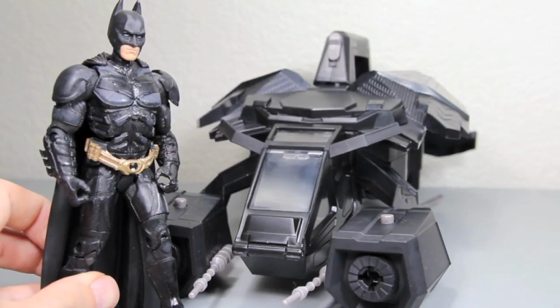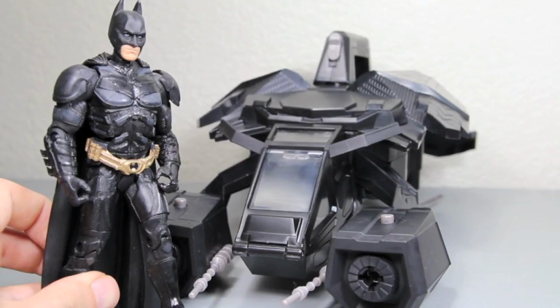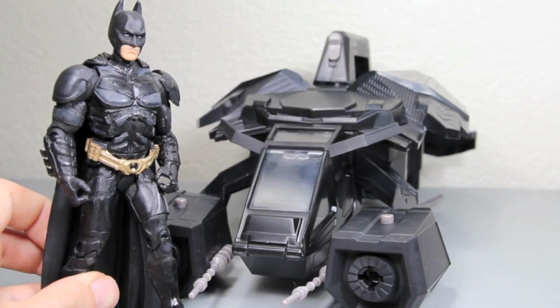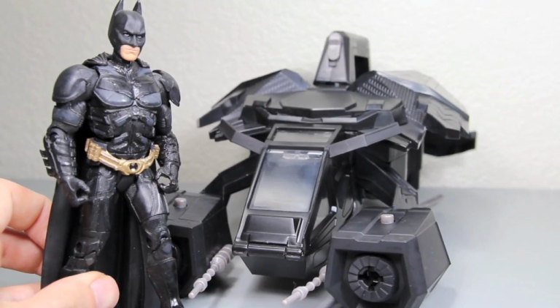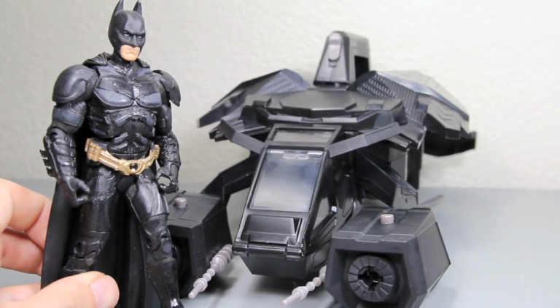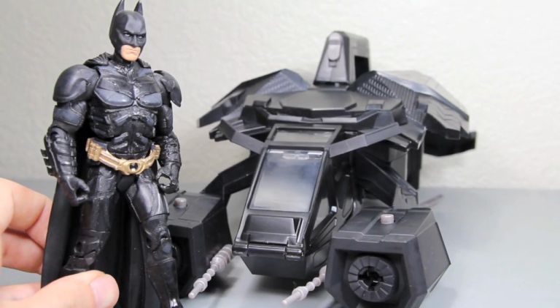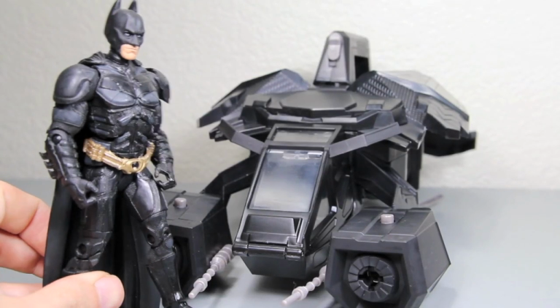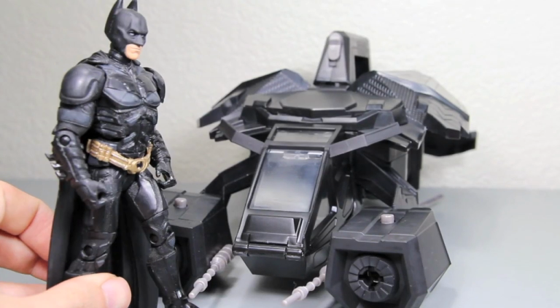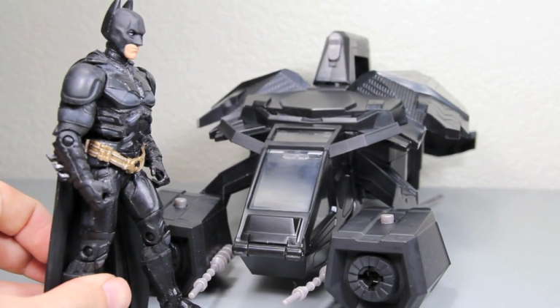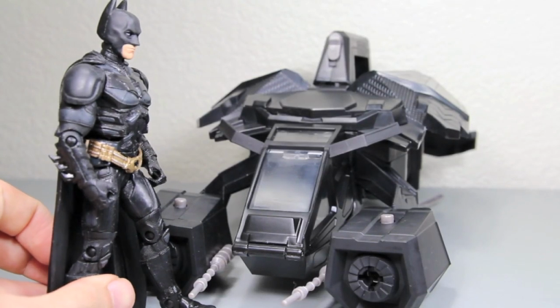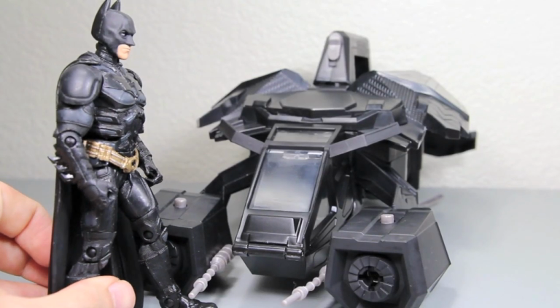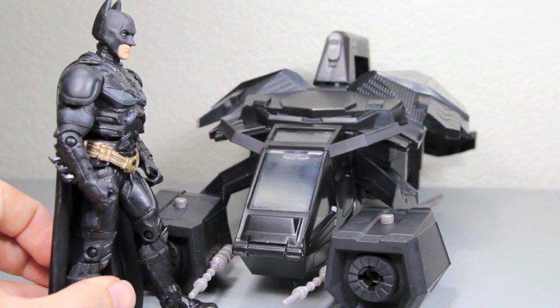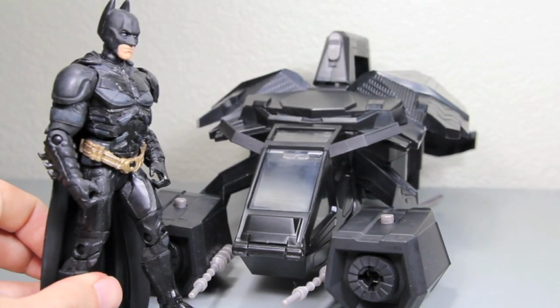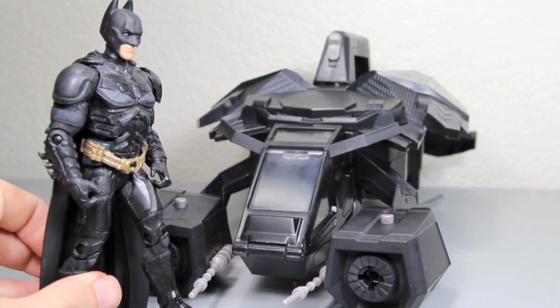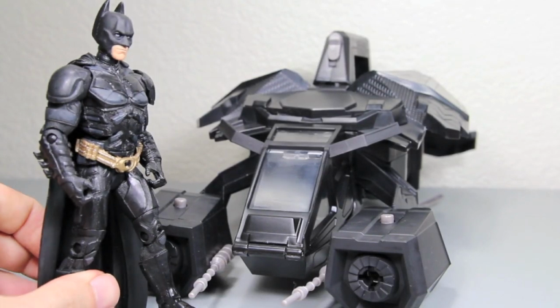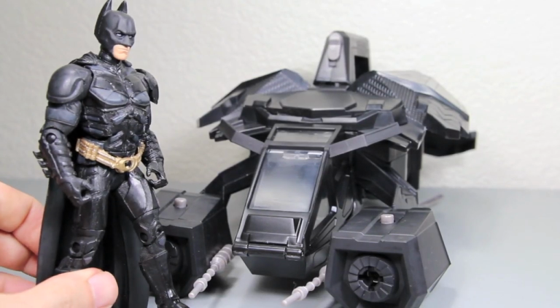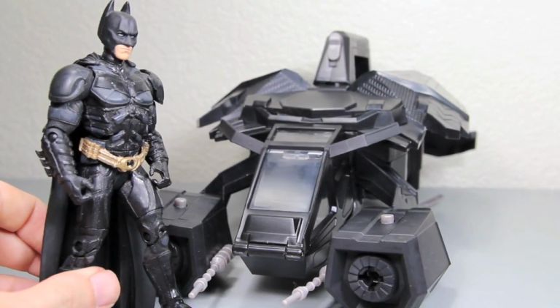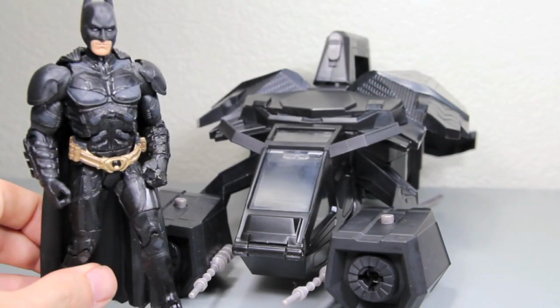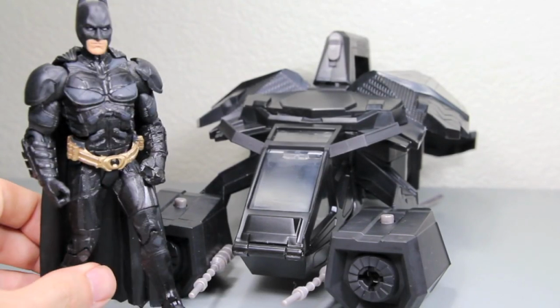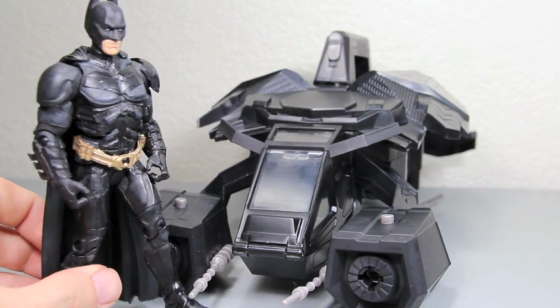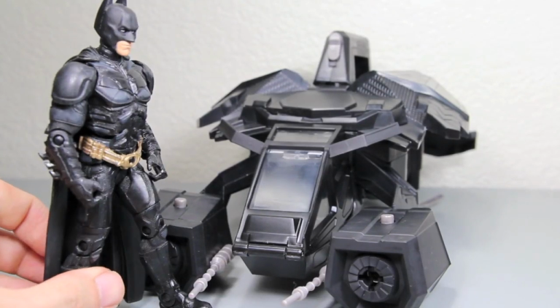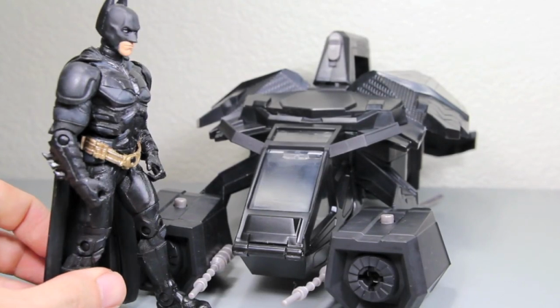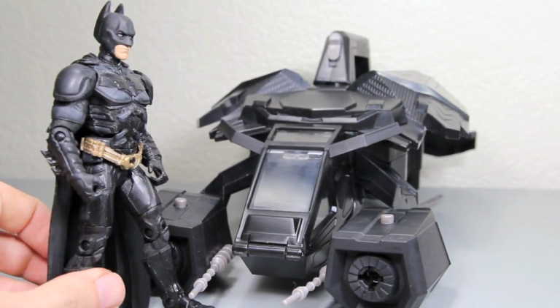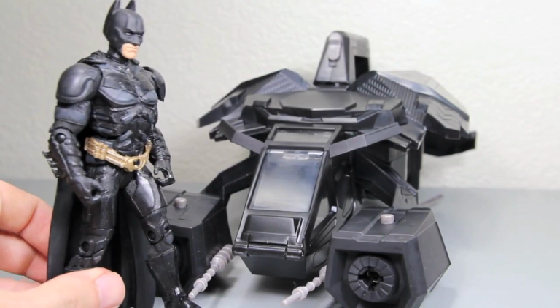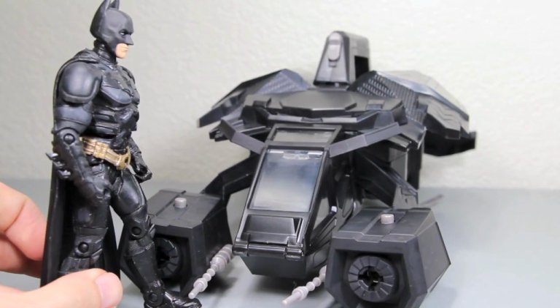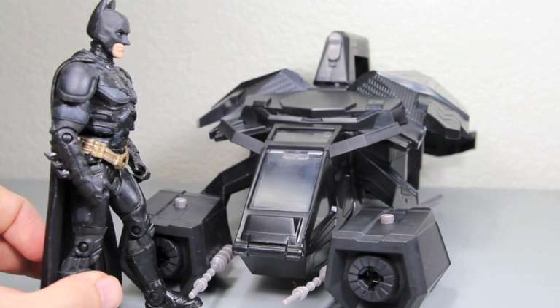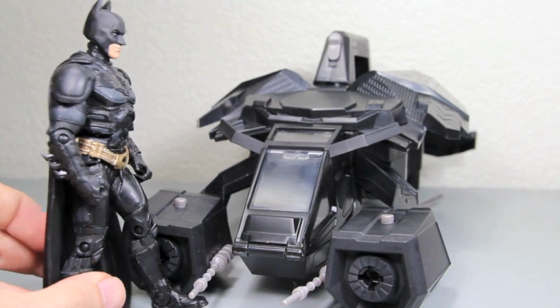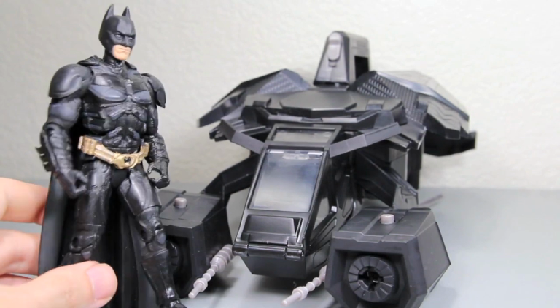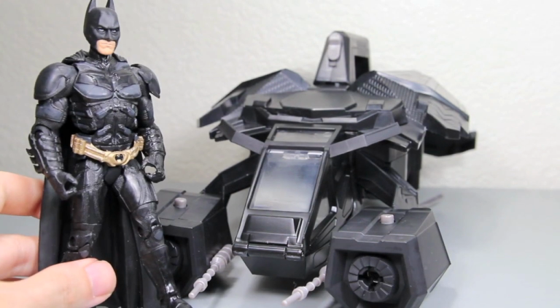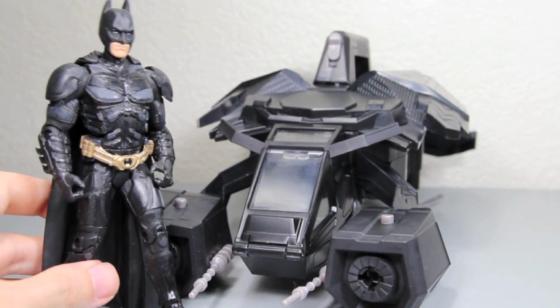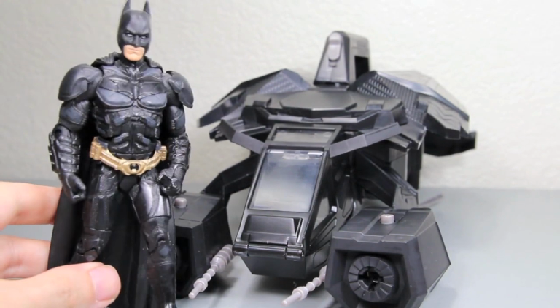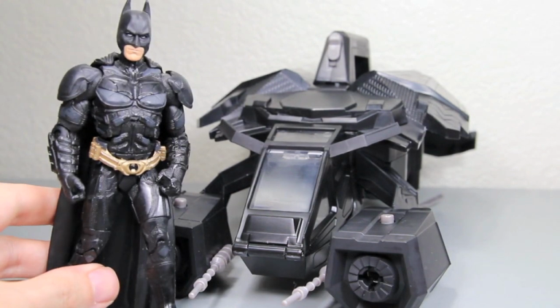This isn't a car. Wait a second. This isn't a Batwing. Who the hell designed this? Lucius, you're fired!